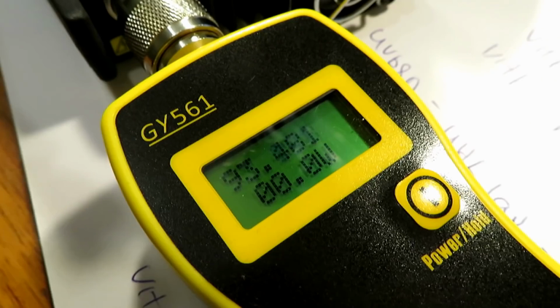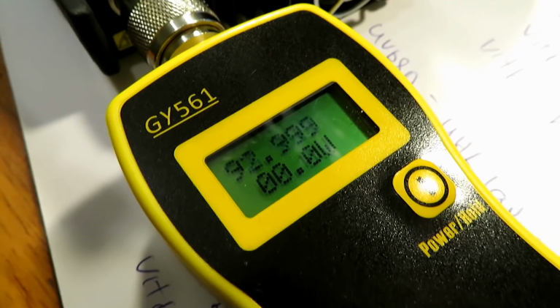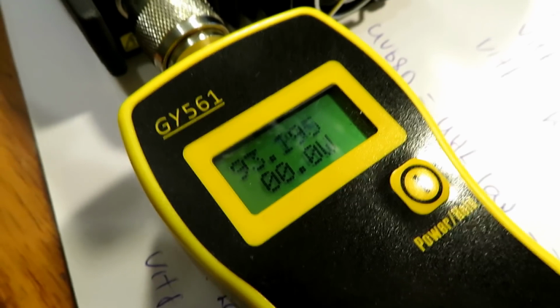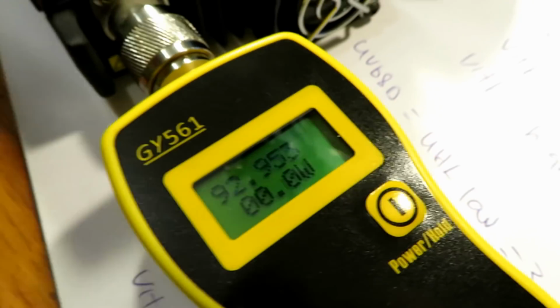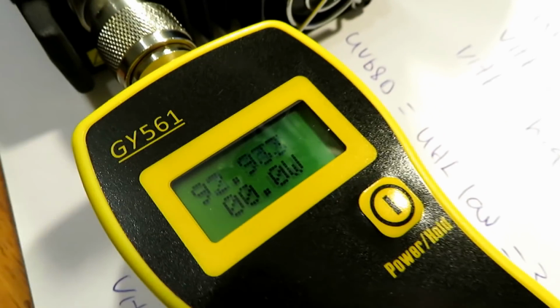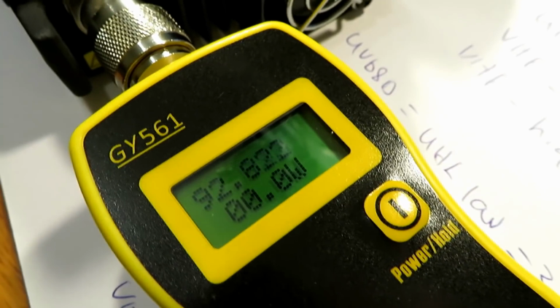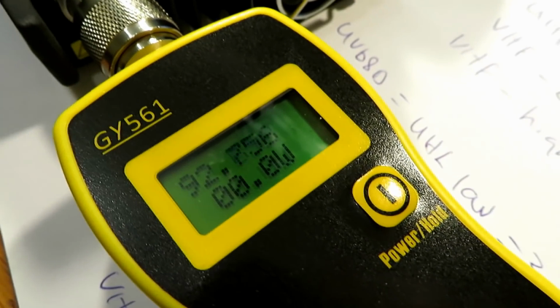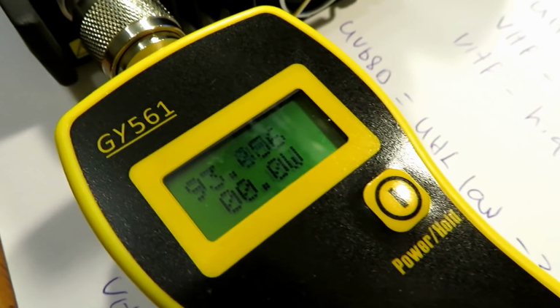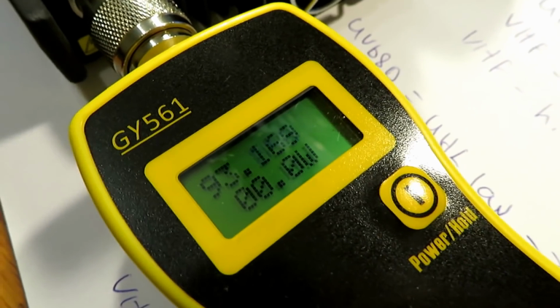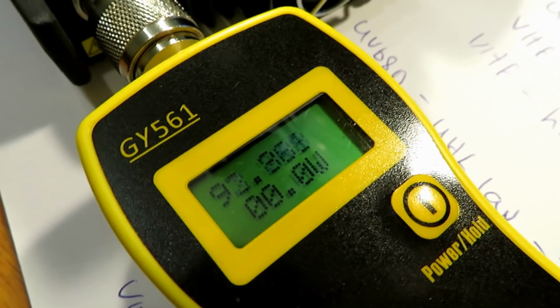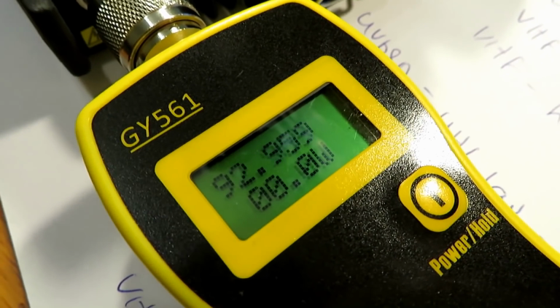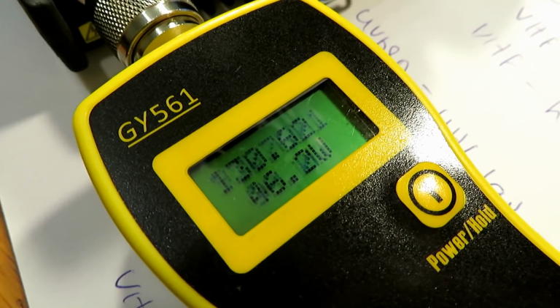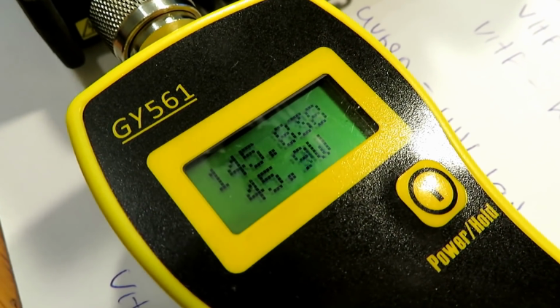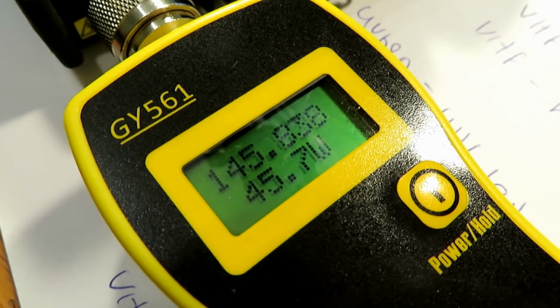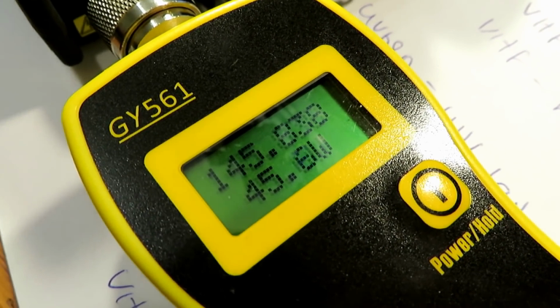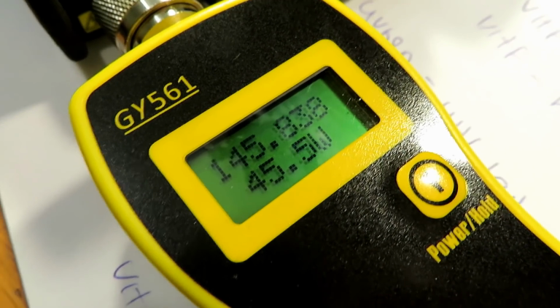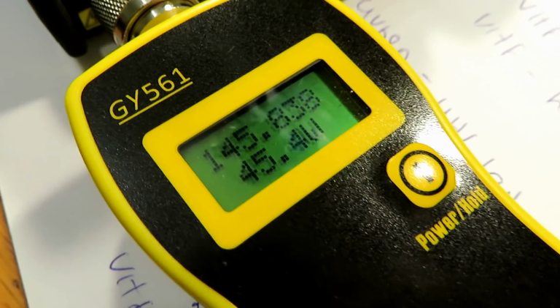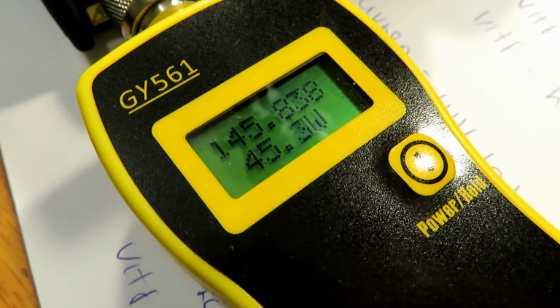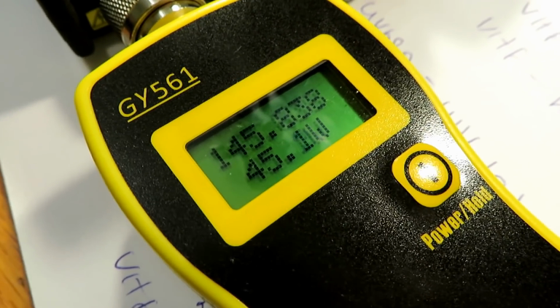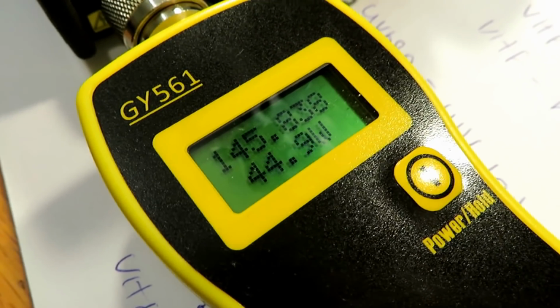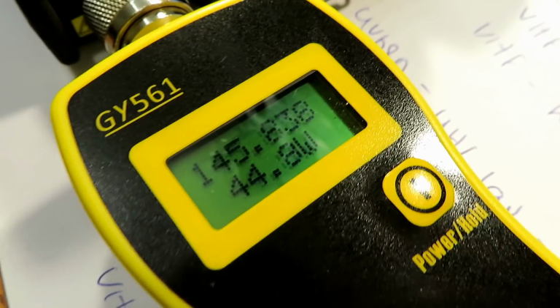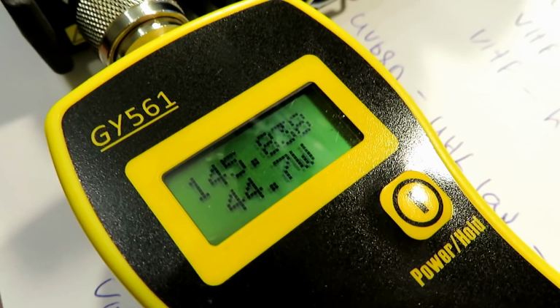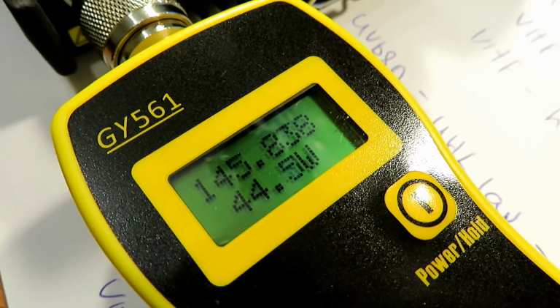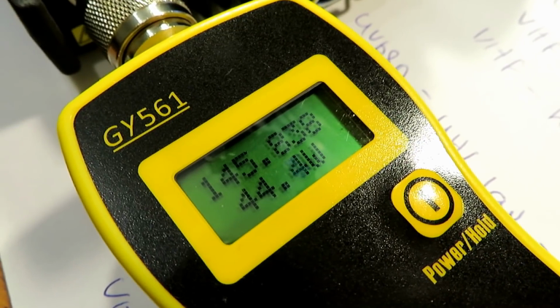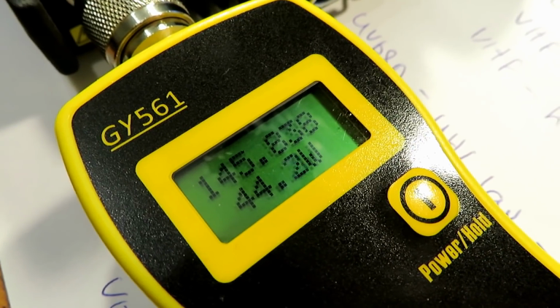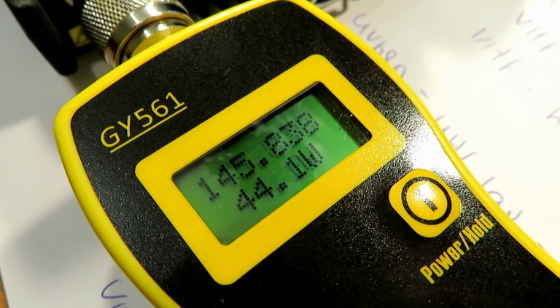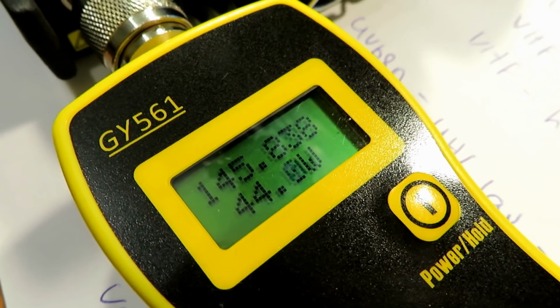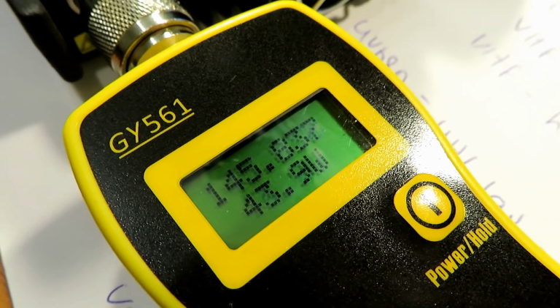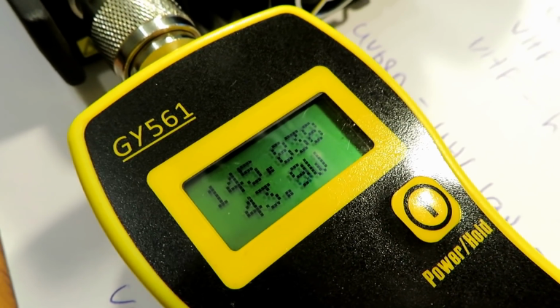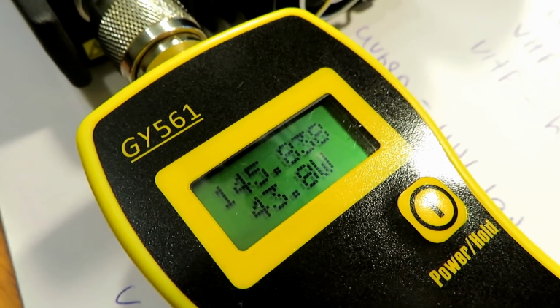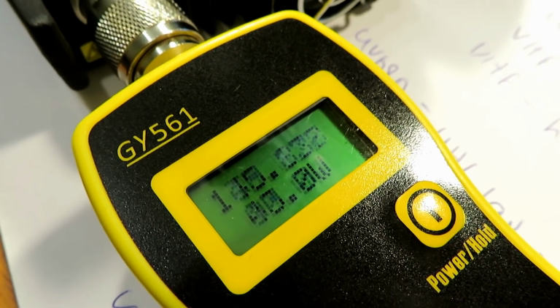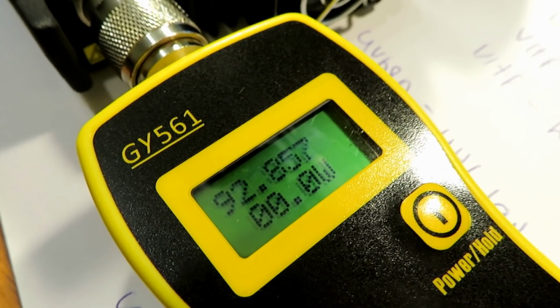The meter claims to be able to measure power levels of up to 50W; however, in reality it just doesn't do it at all accurately.